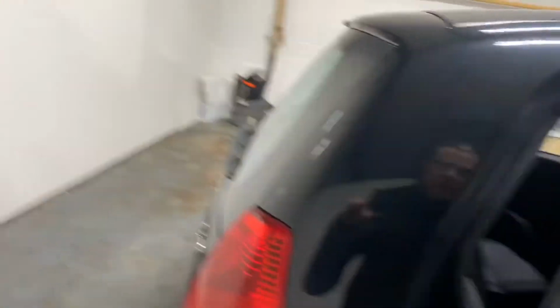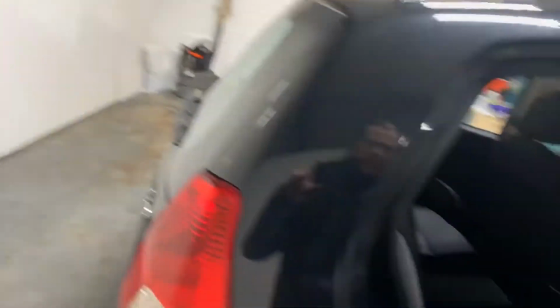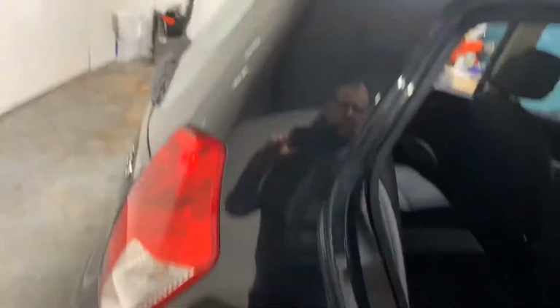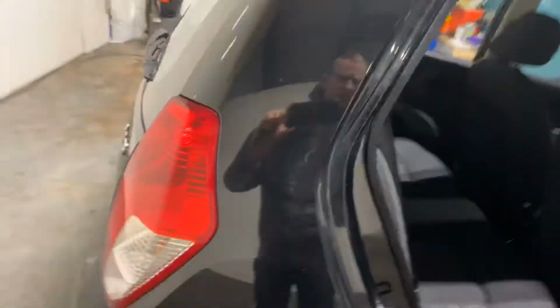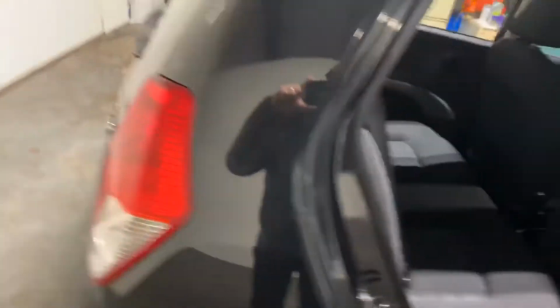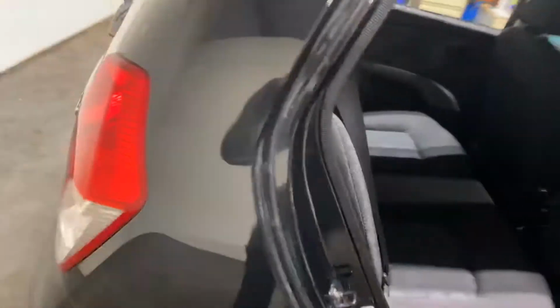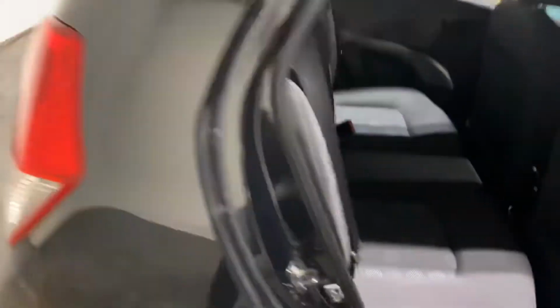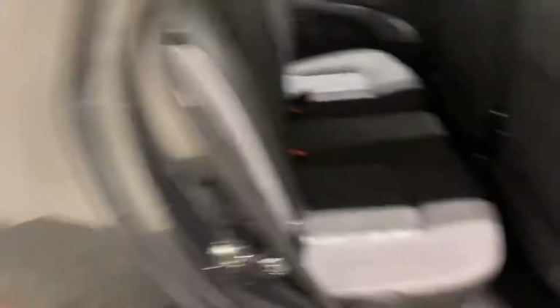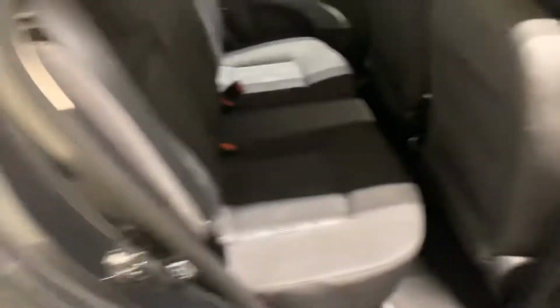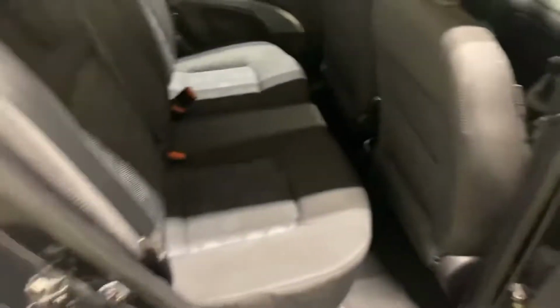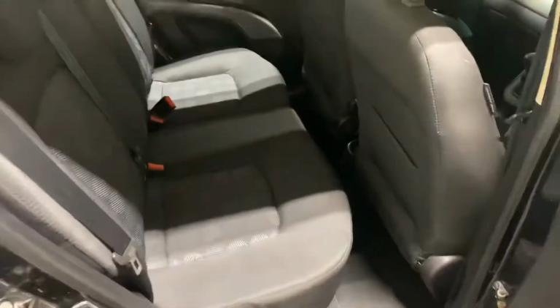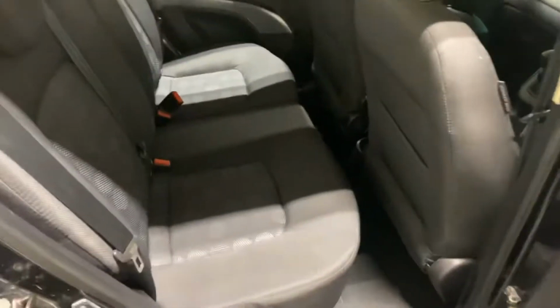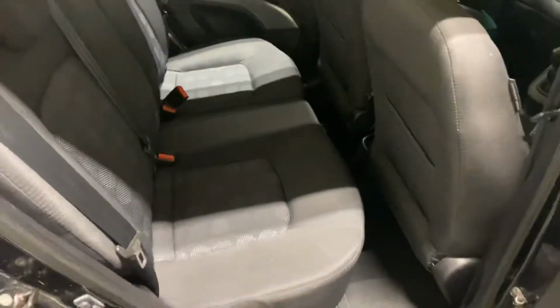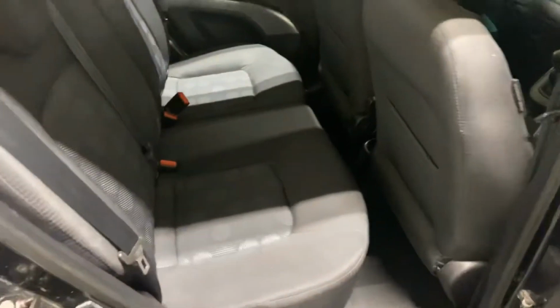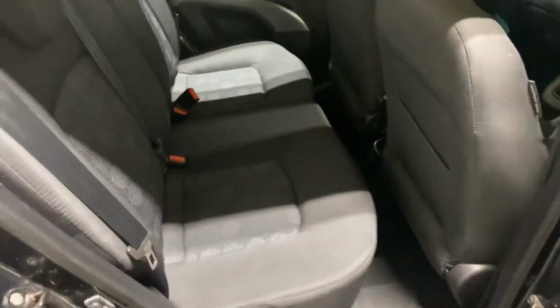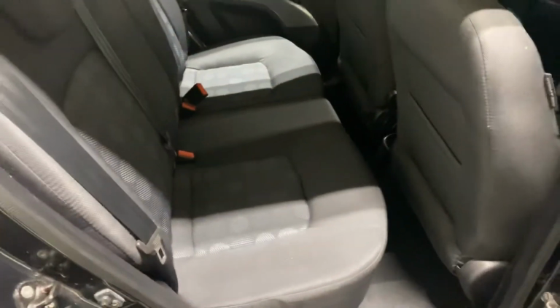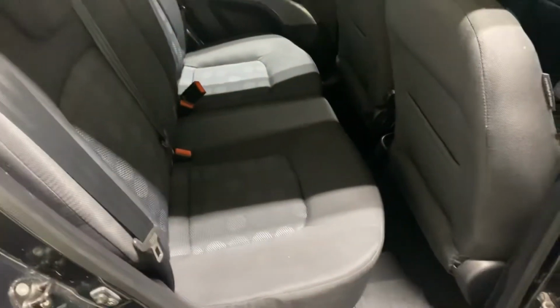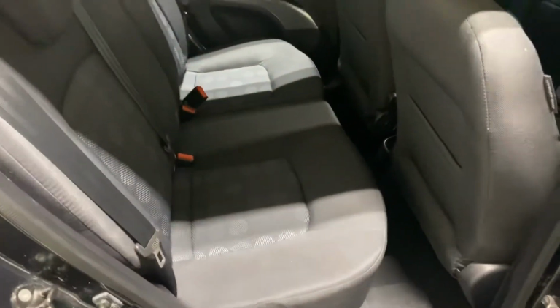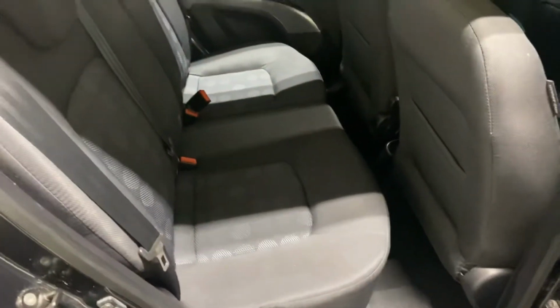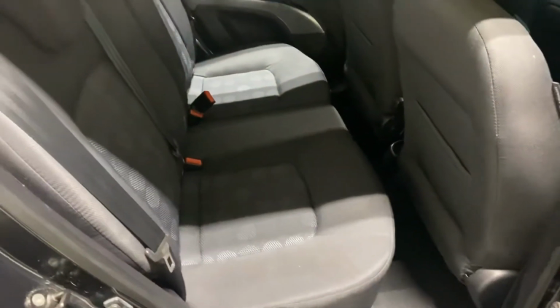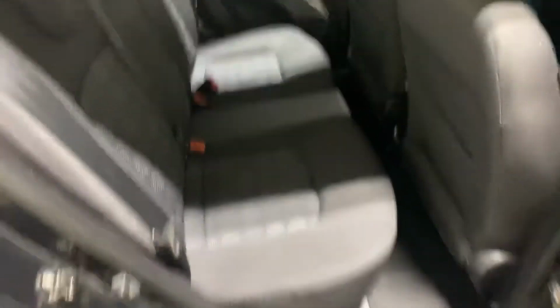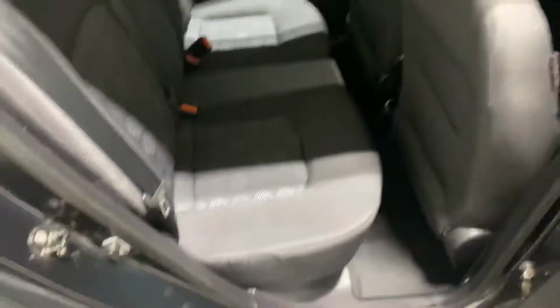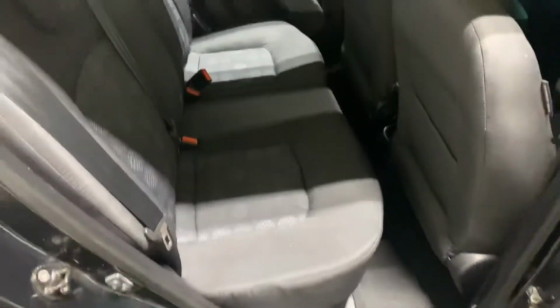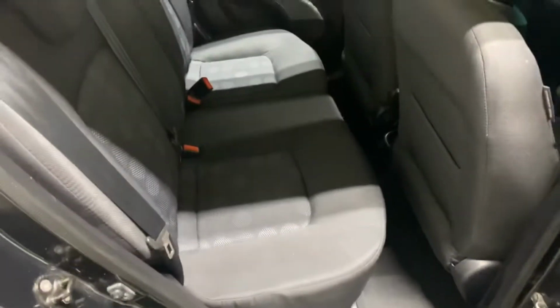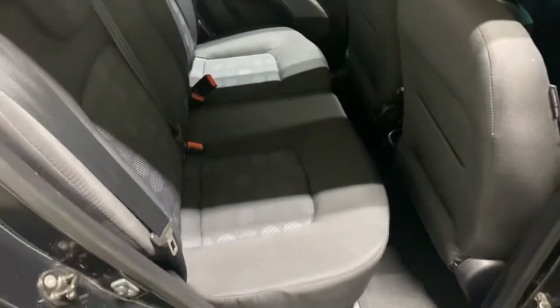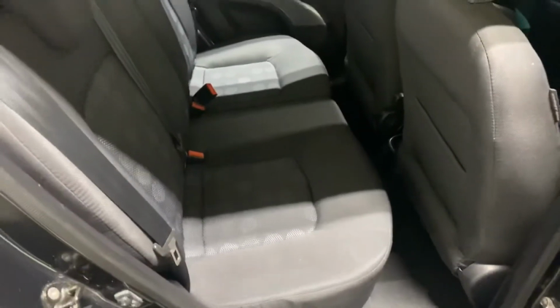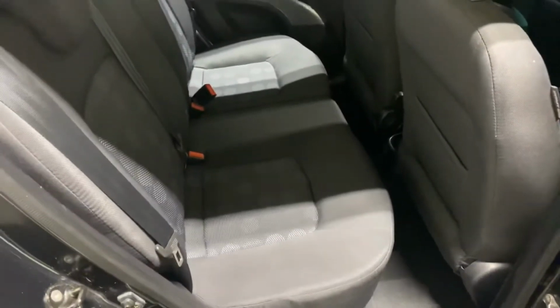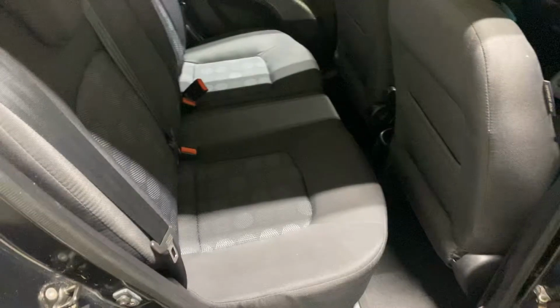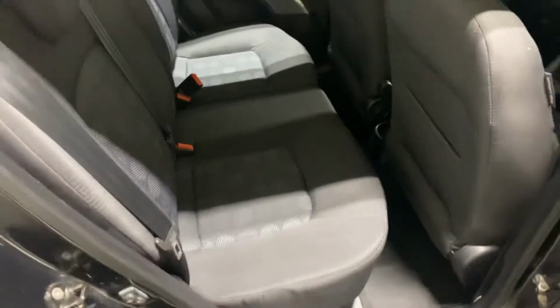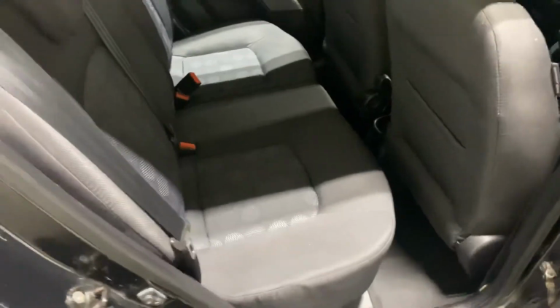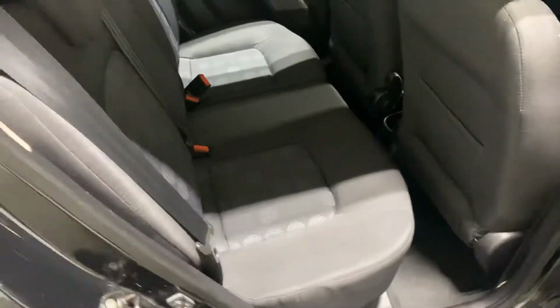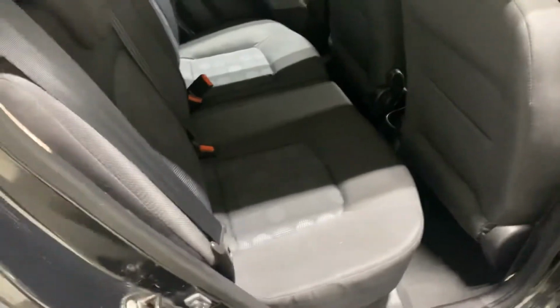There's the back seats — my colleague the valeter said nobody's sat in those seats, he doubts.